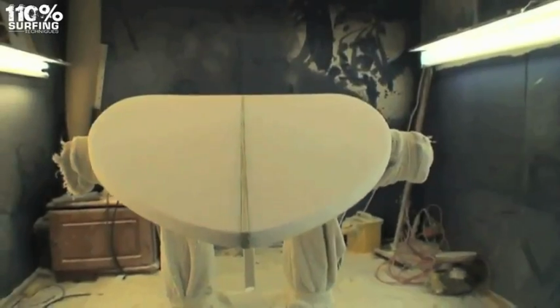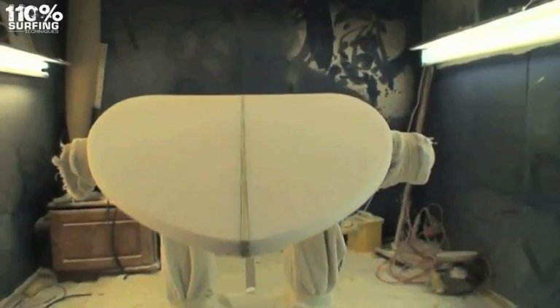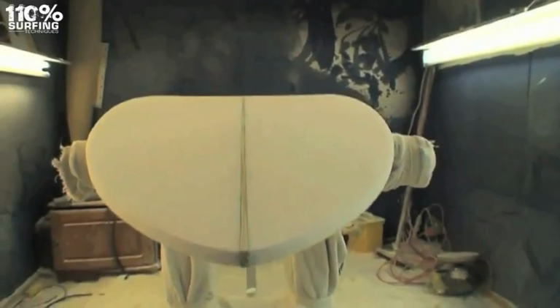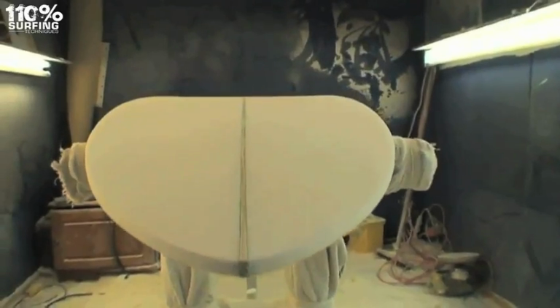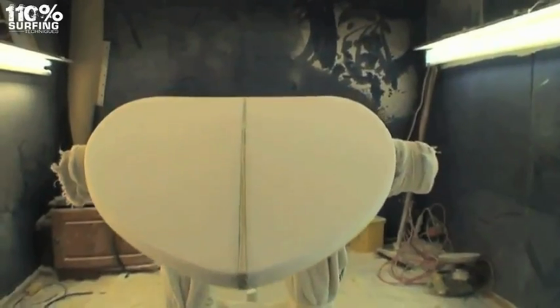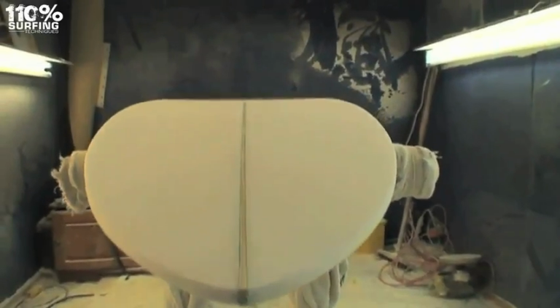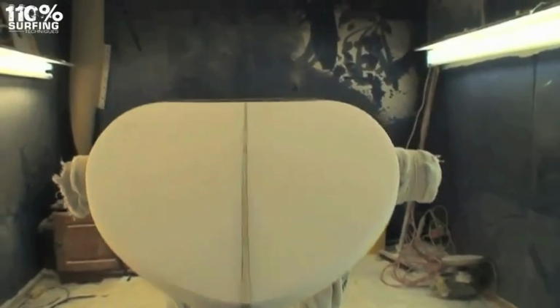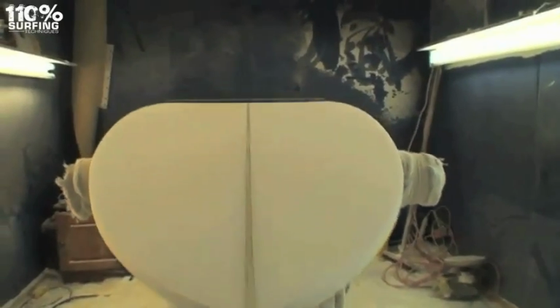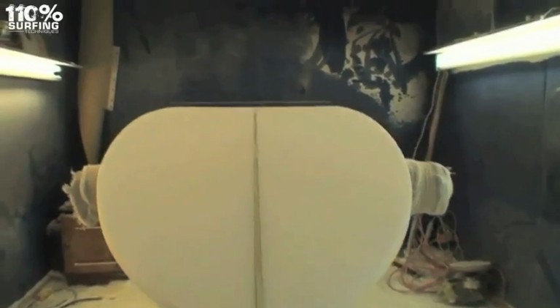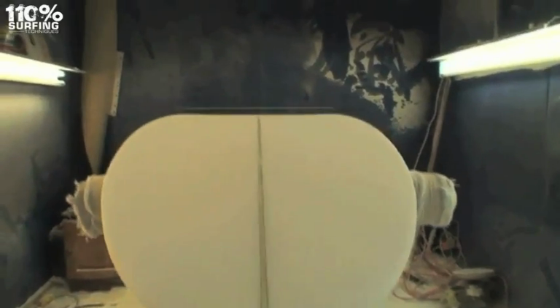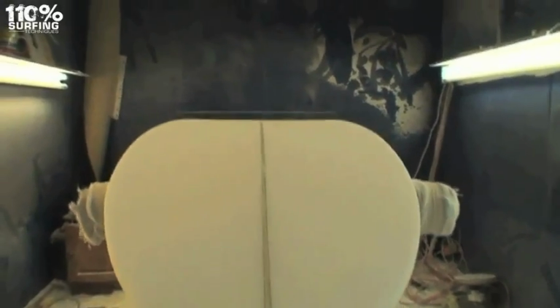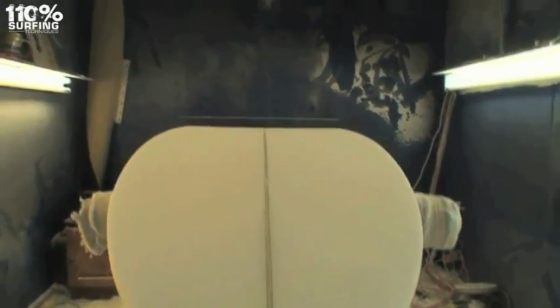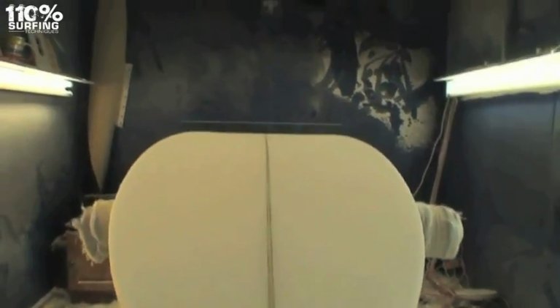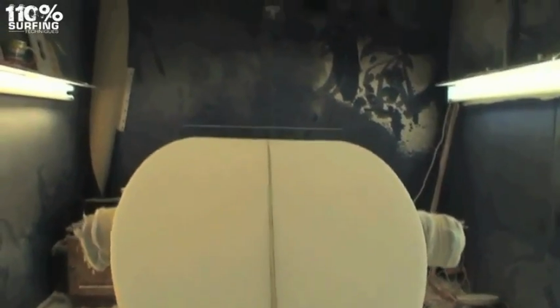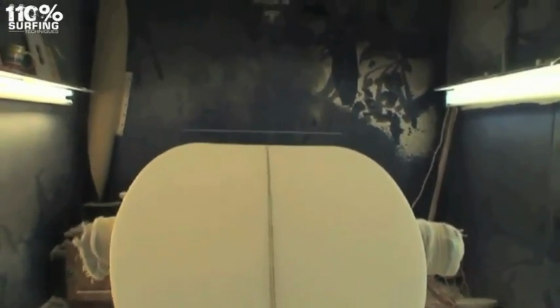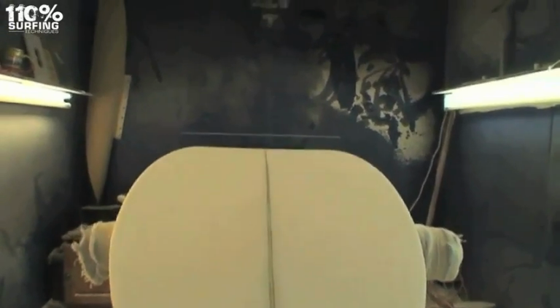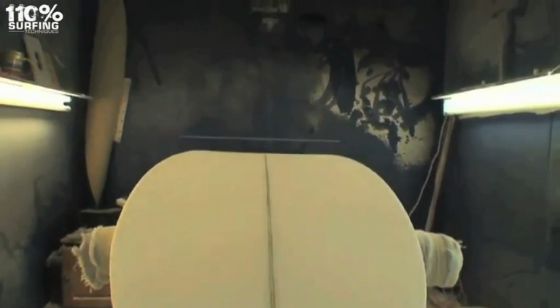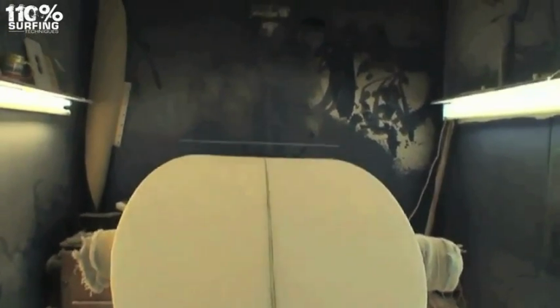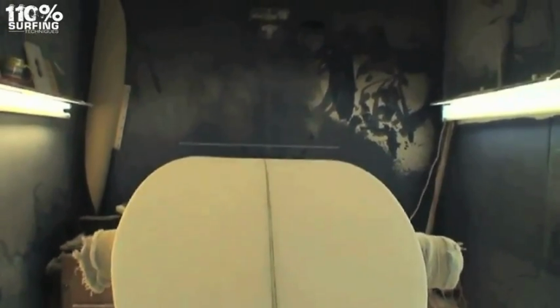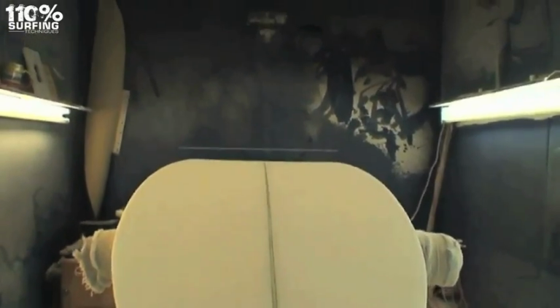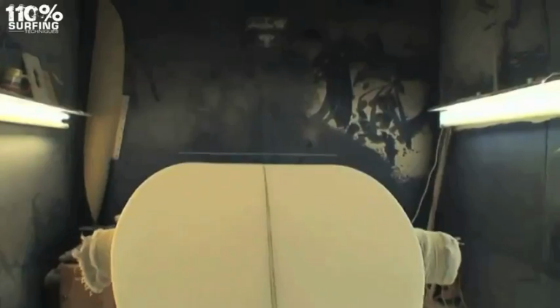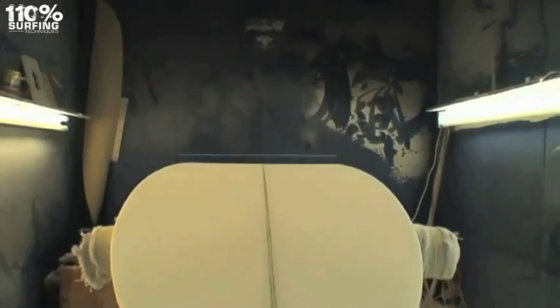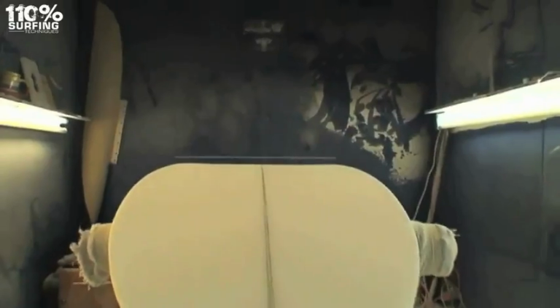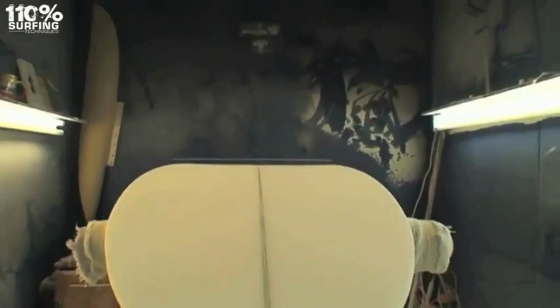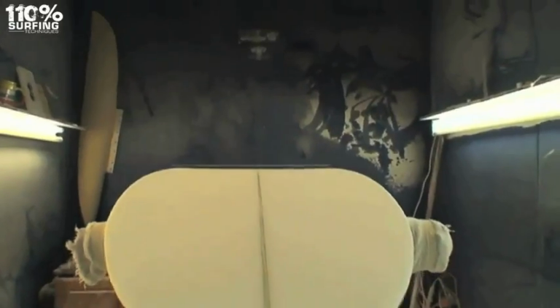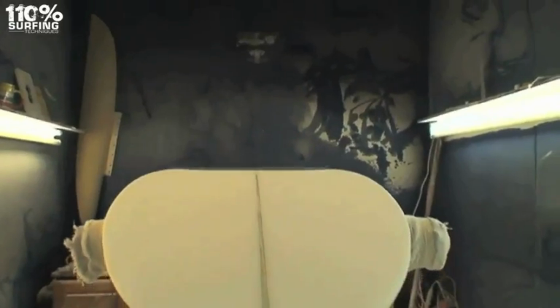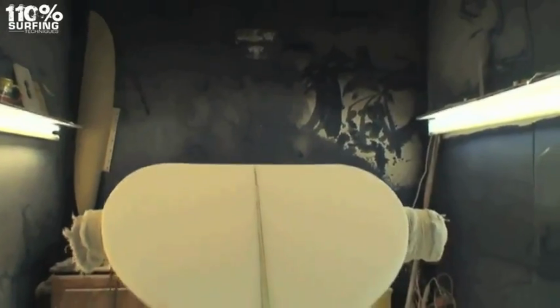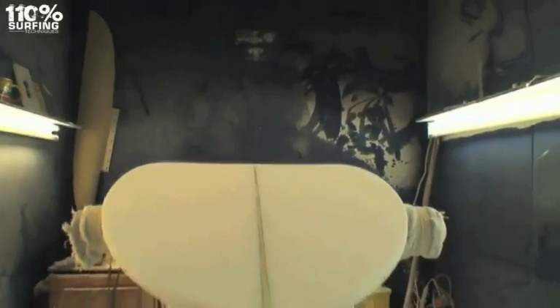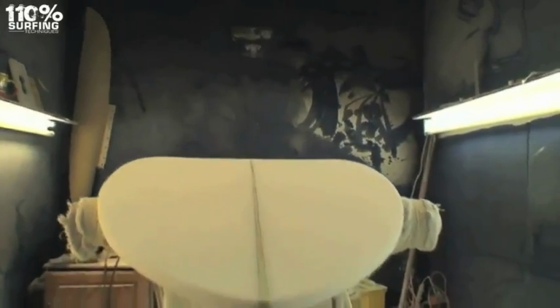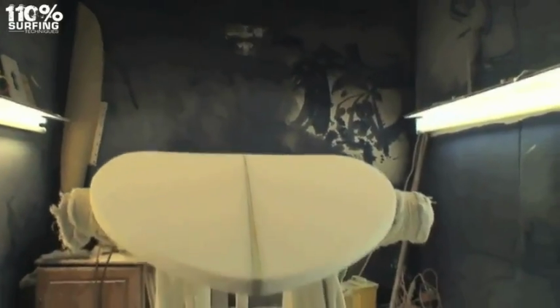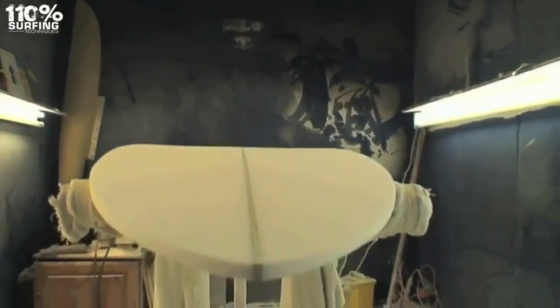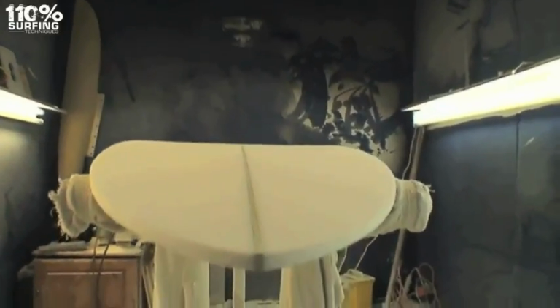Boards can have a combination of all three — single concave through into double concave, and V at the tail.